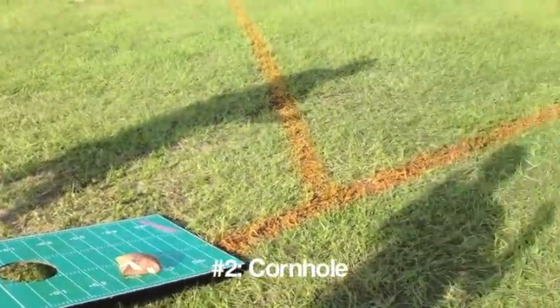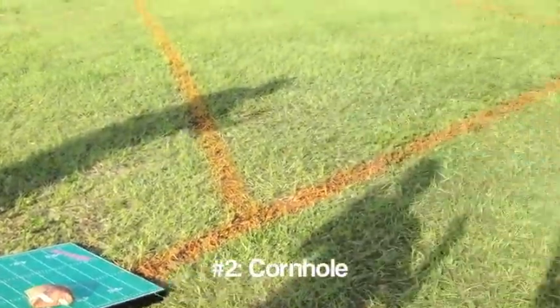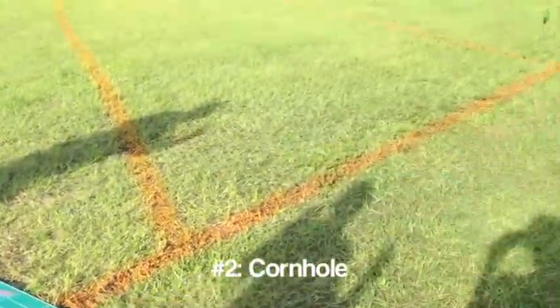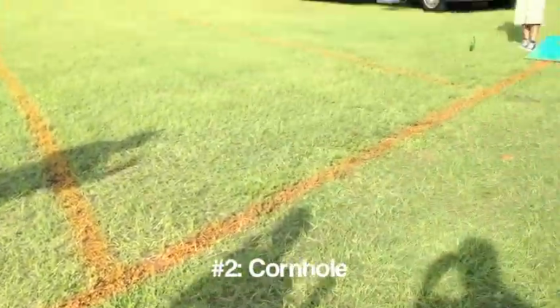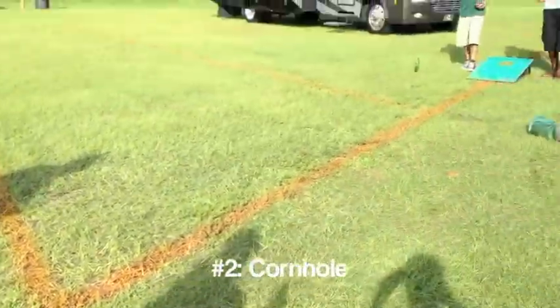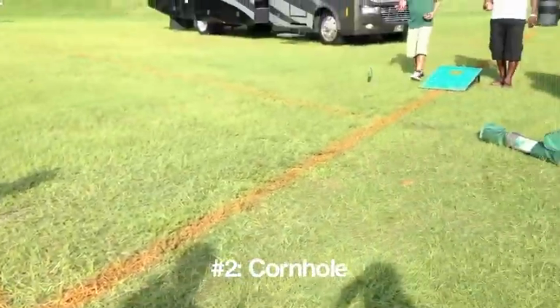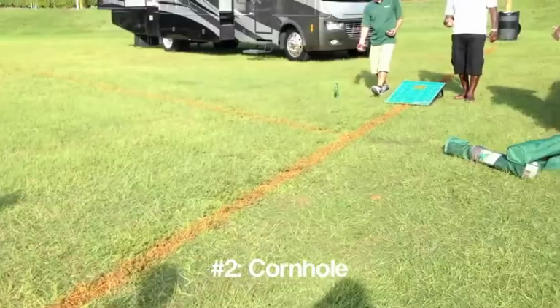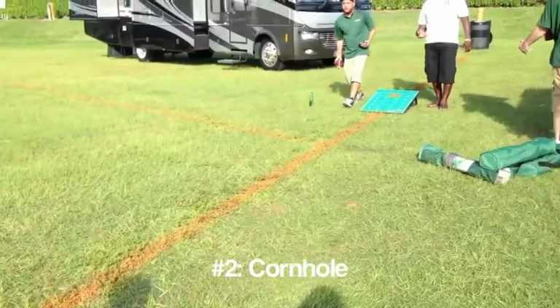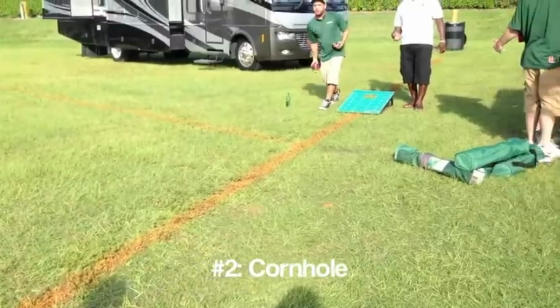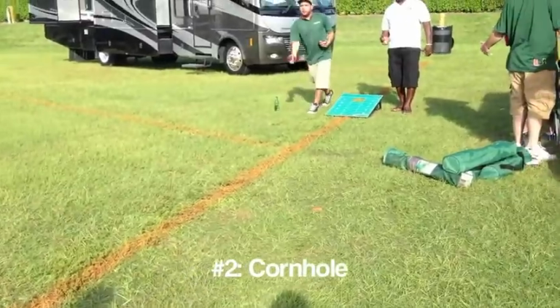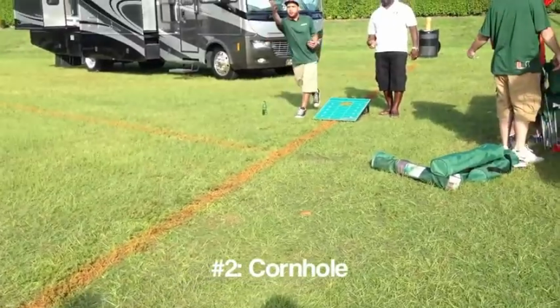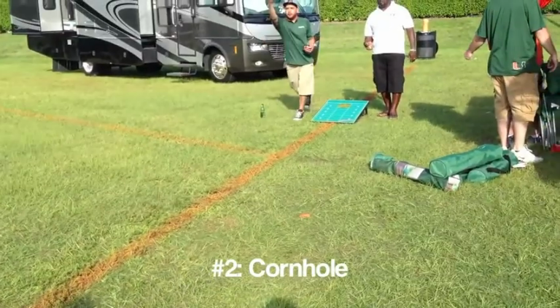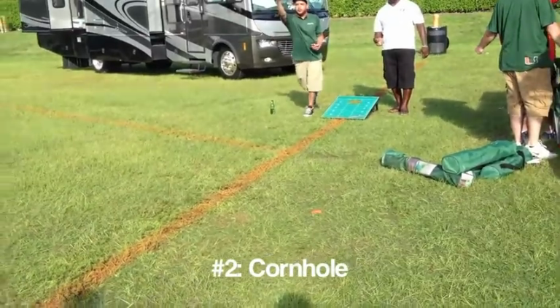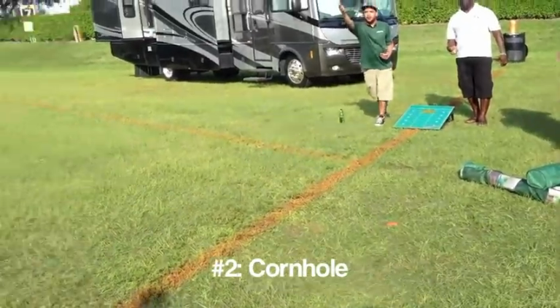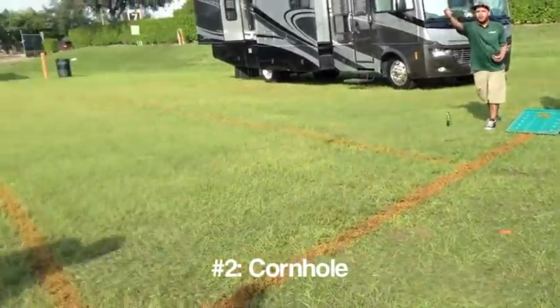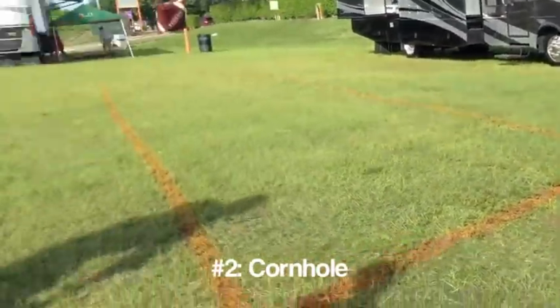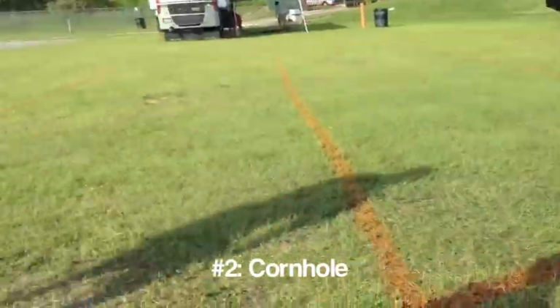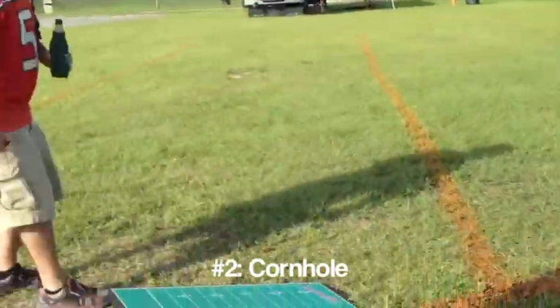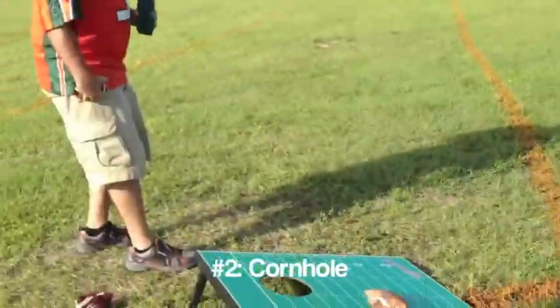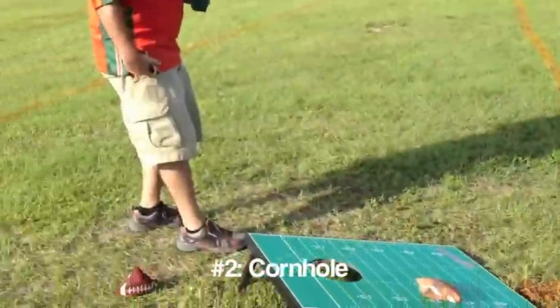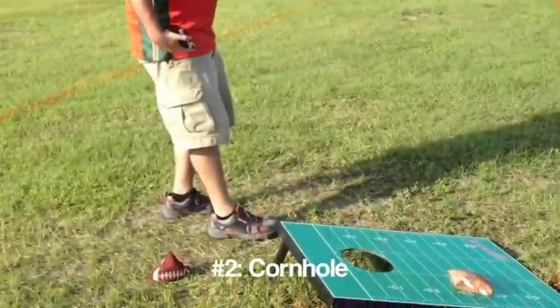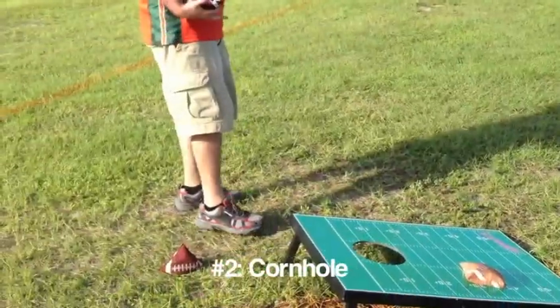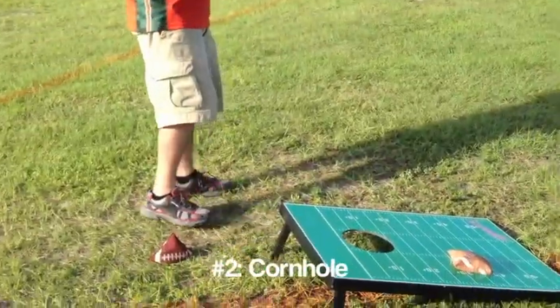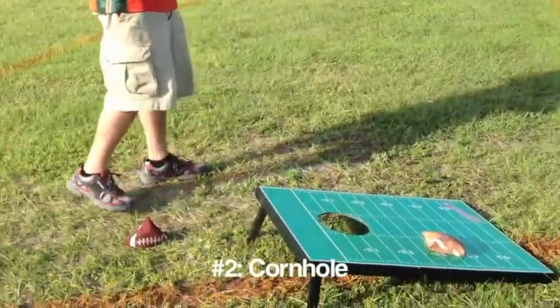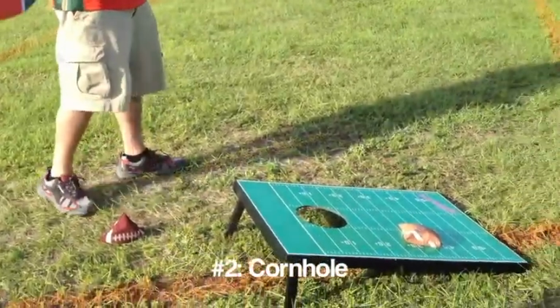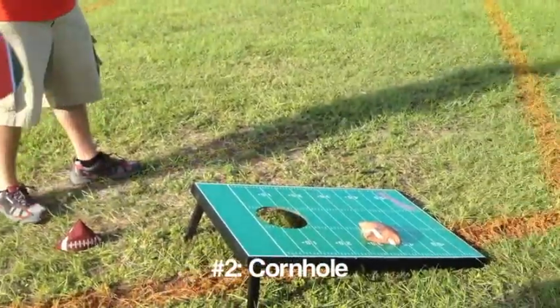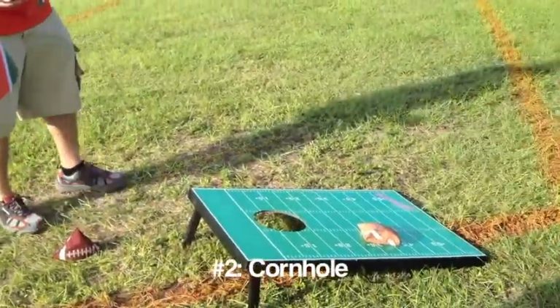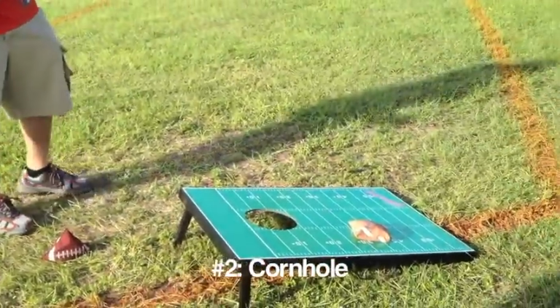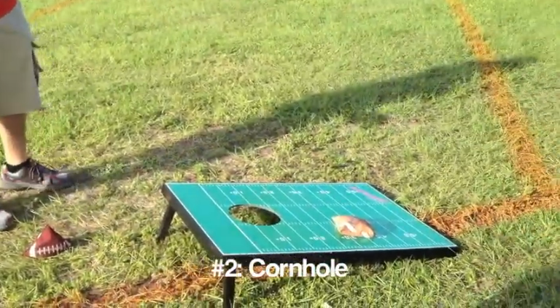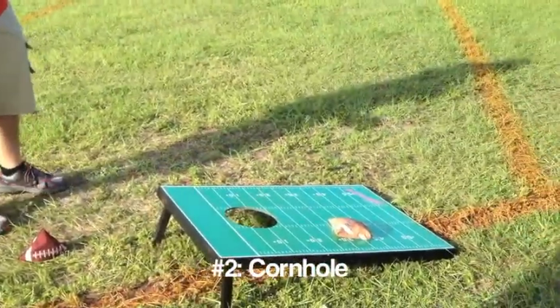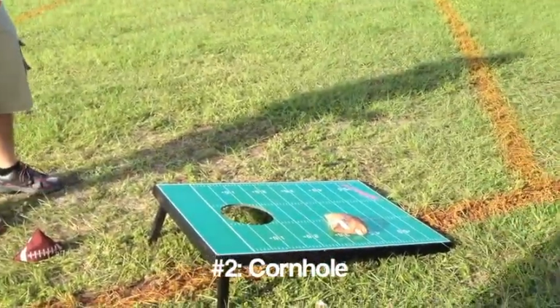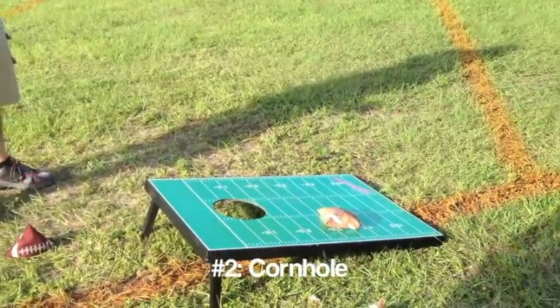Essential number two: a good game of cornhole. No tailgate is complete without a game of cornhole.